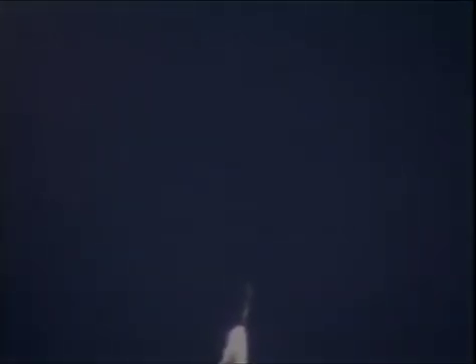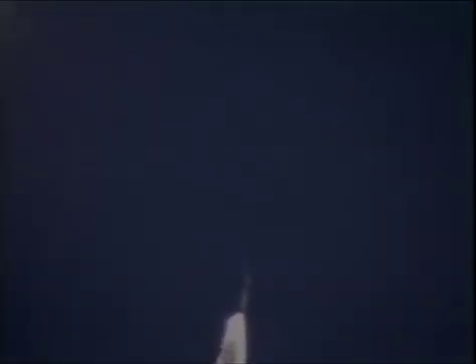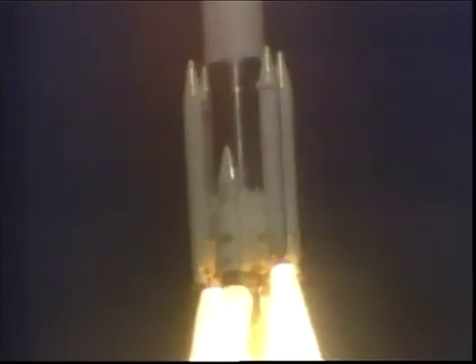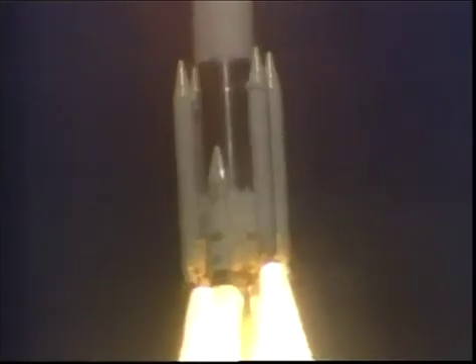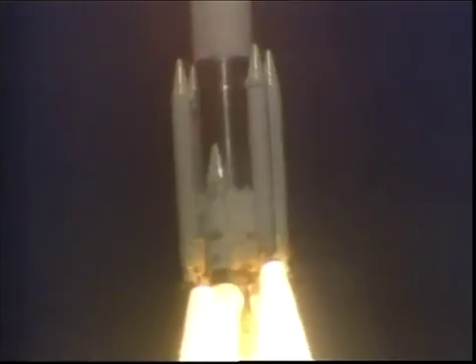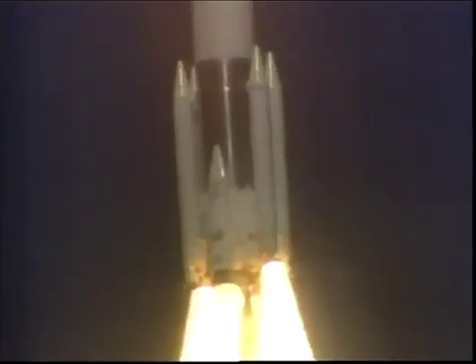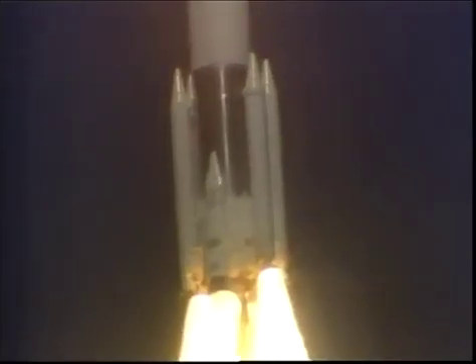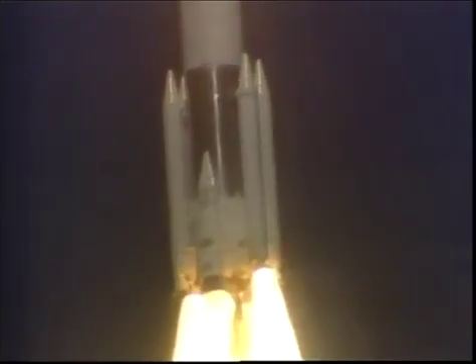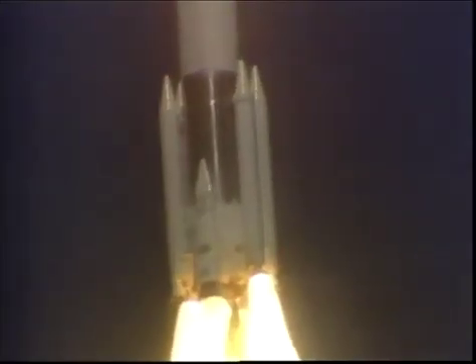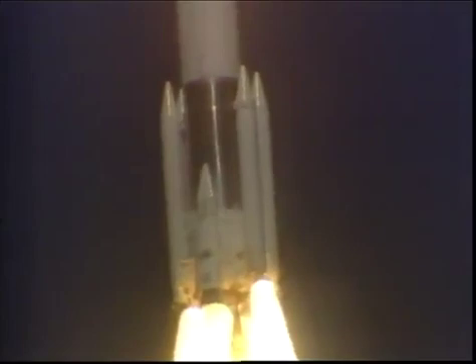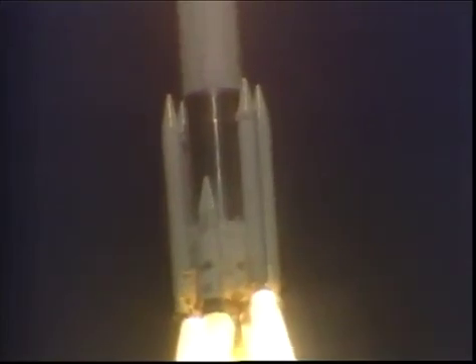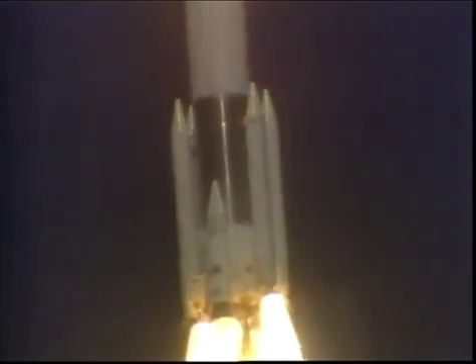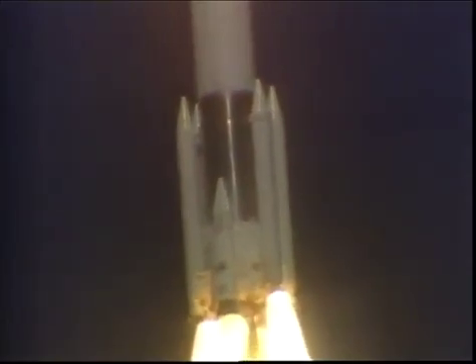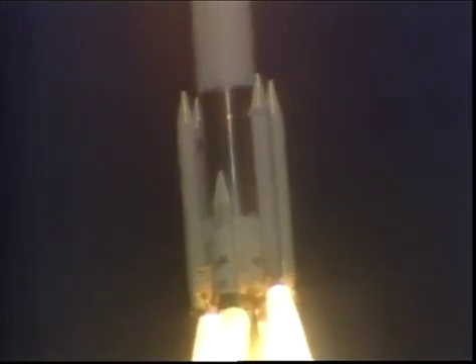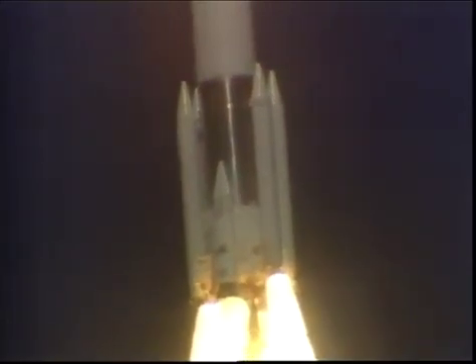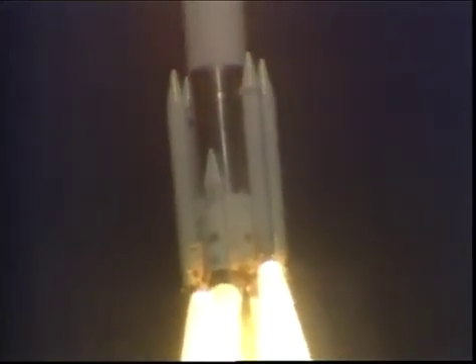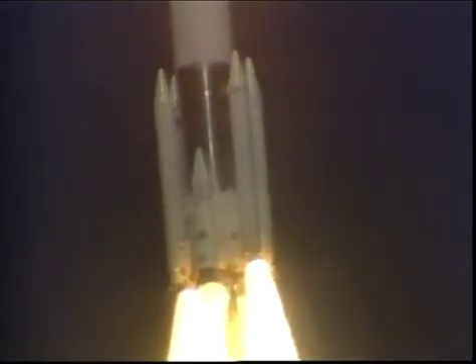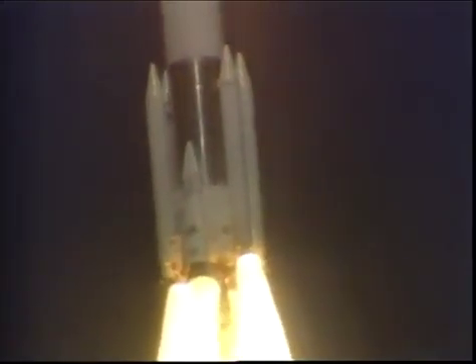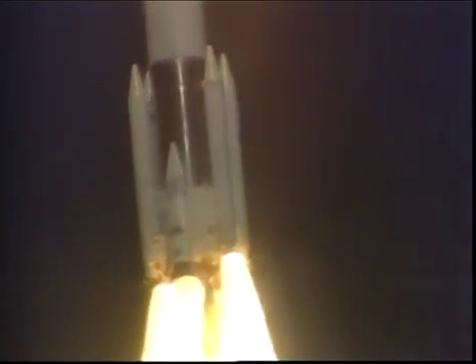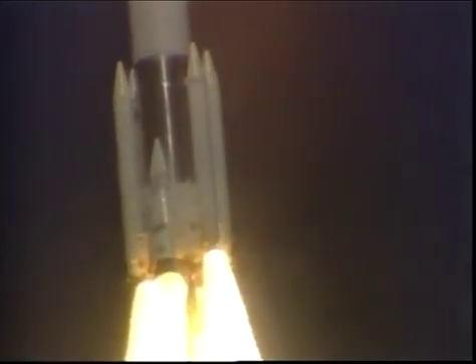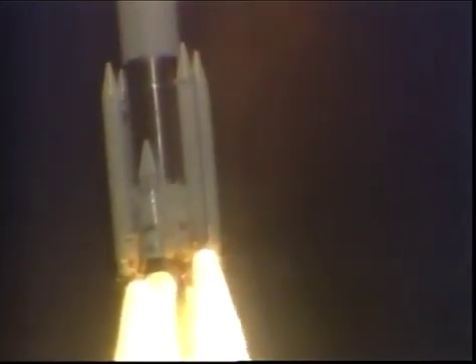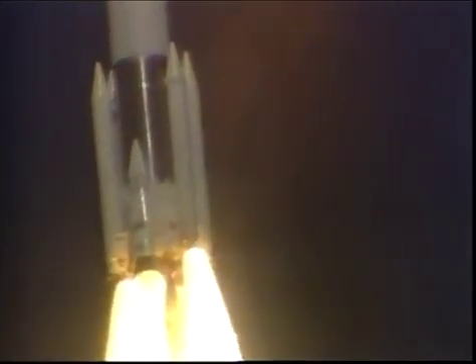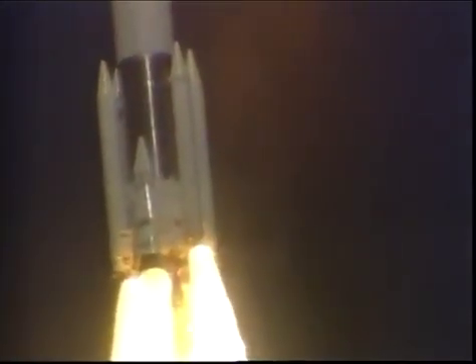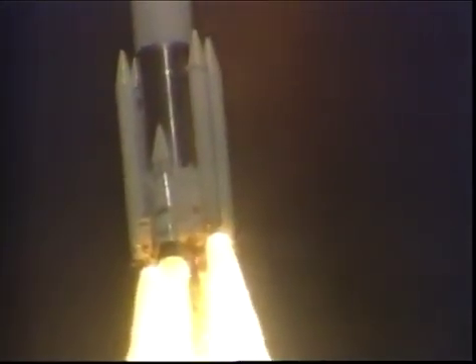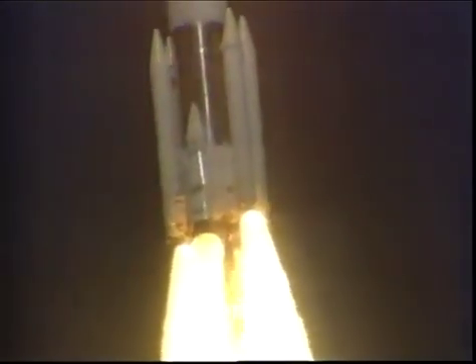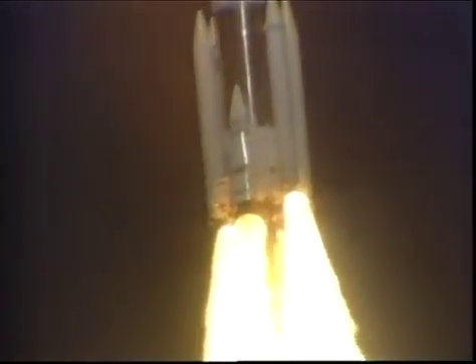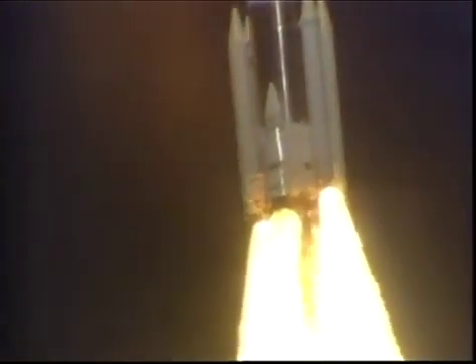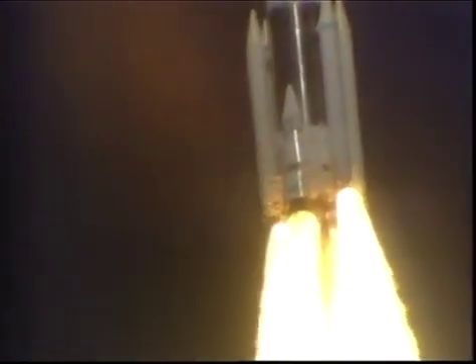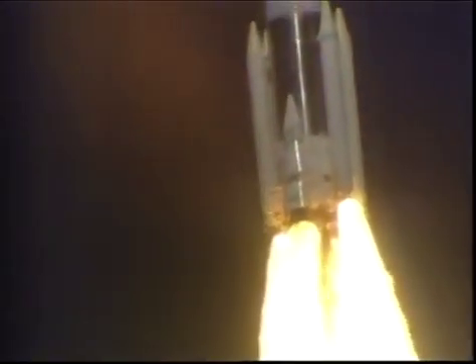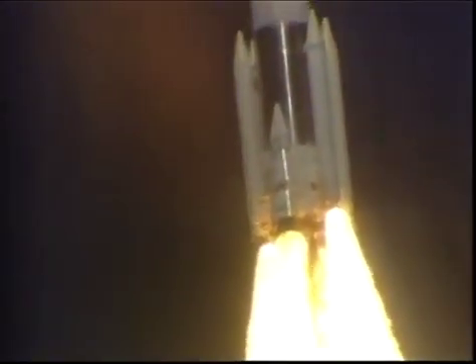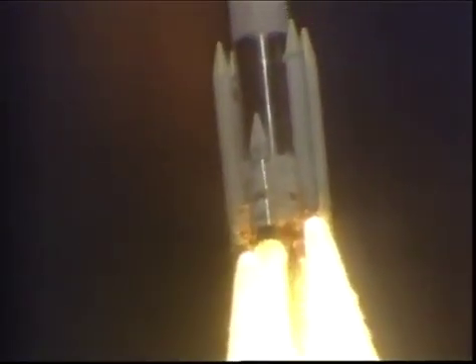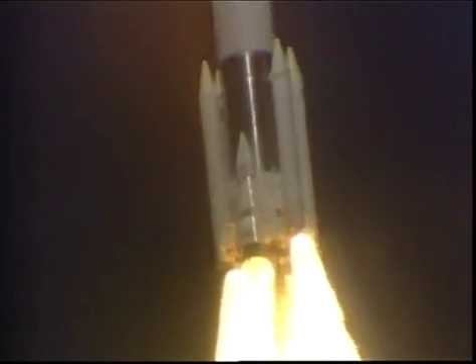30 plus 40 seconds. Standing by for the solids — first set of solids to separate.